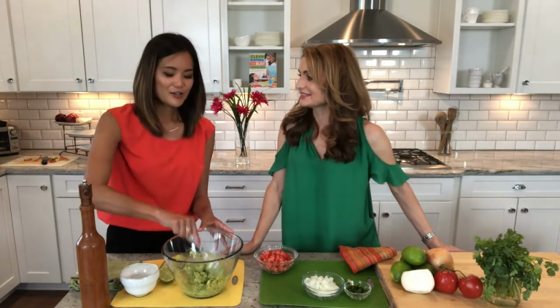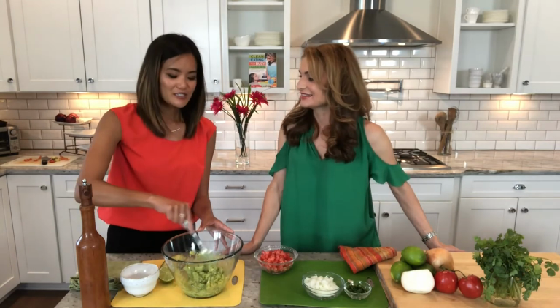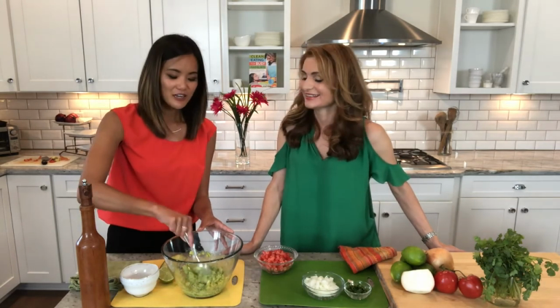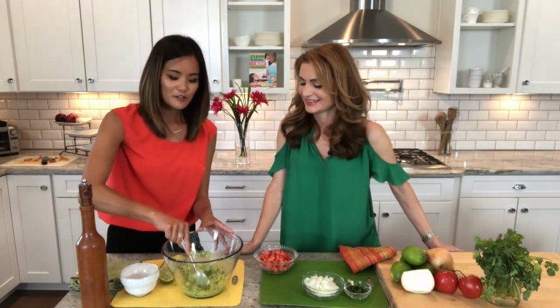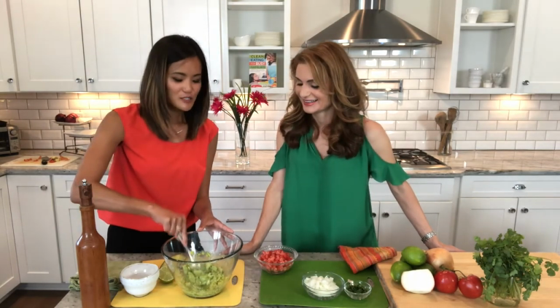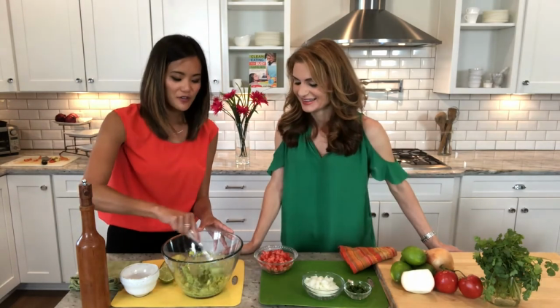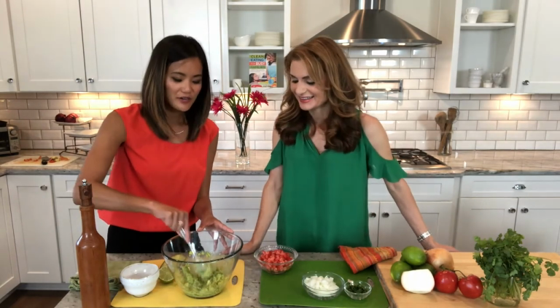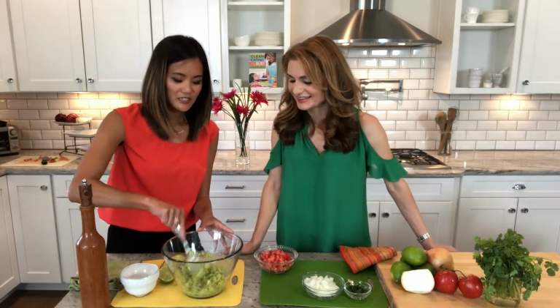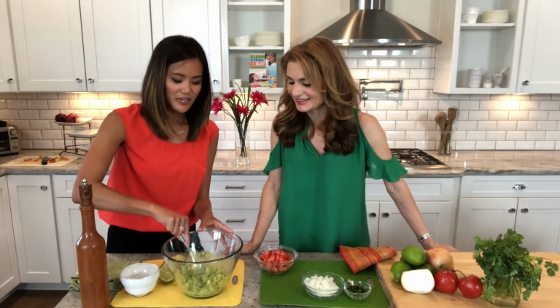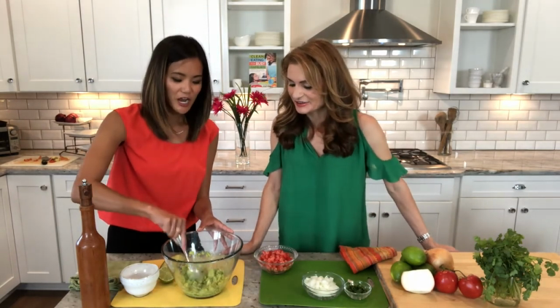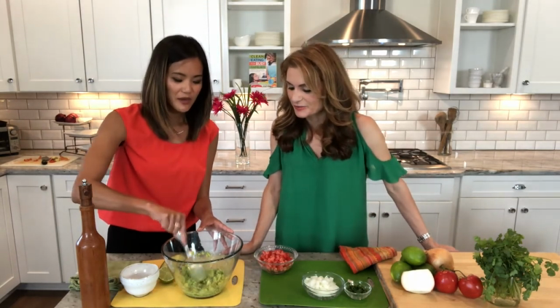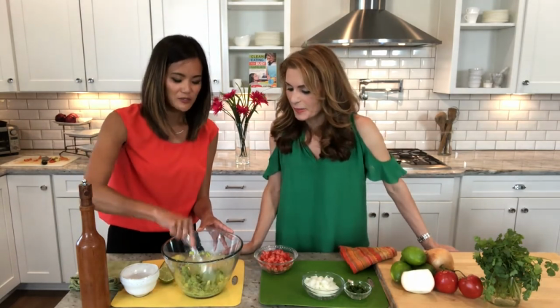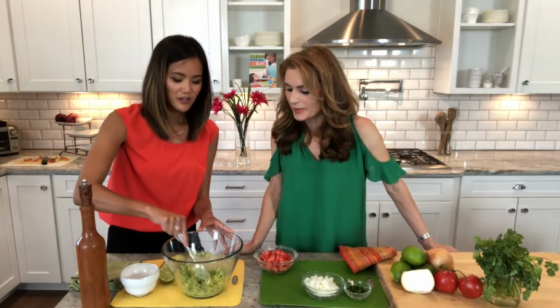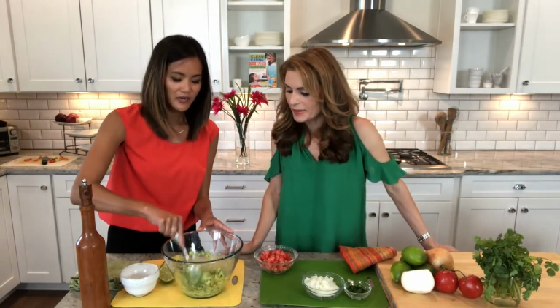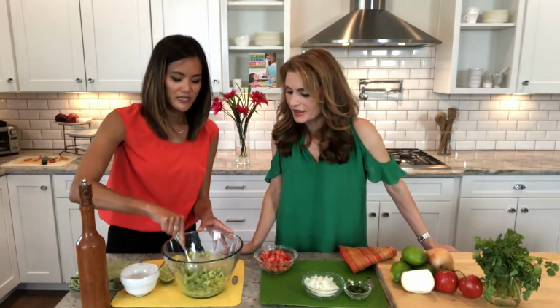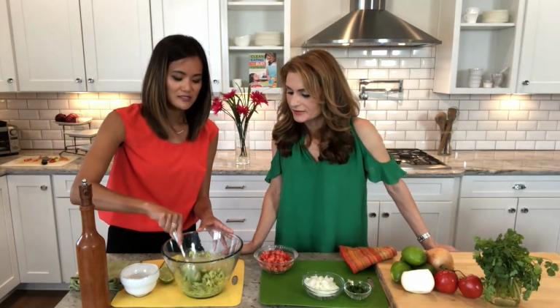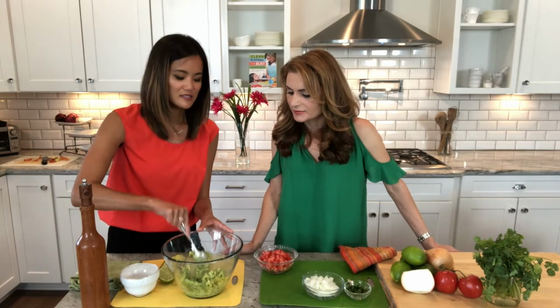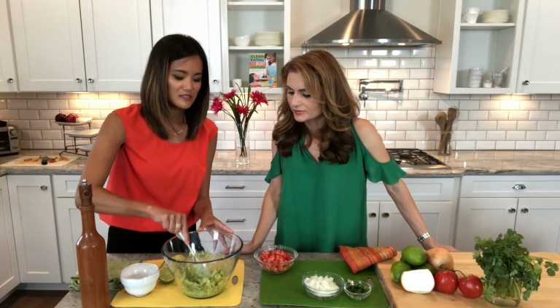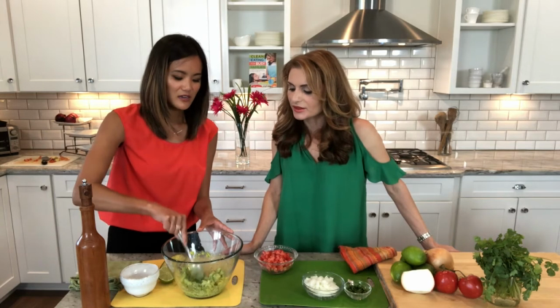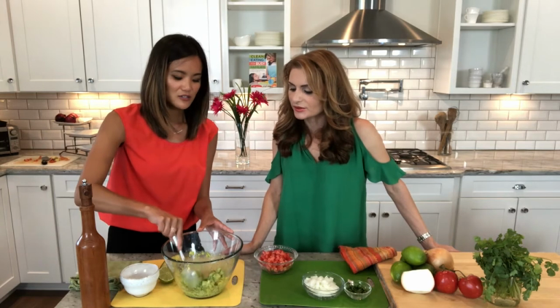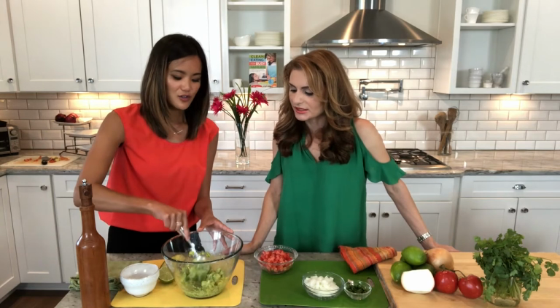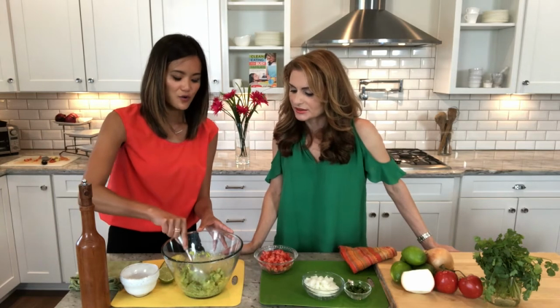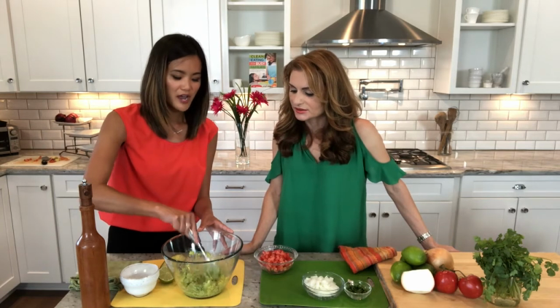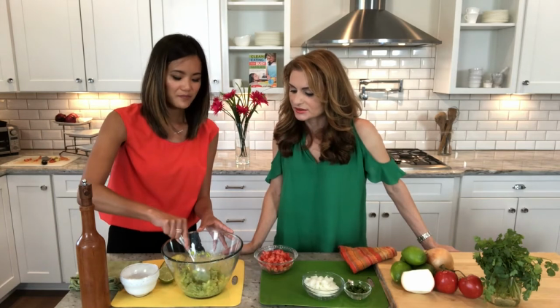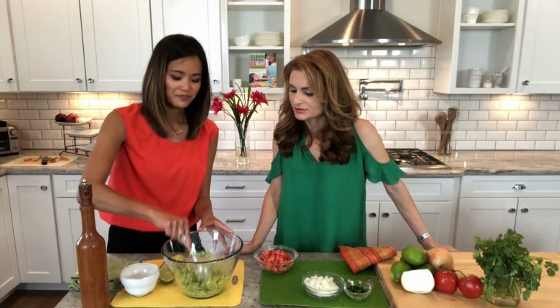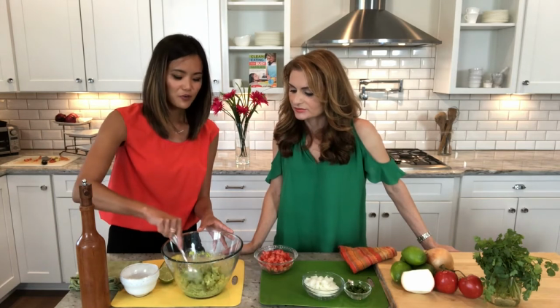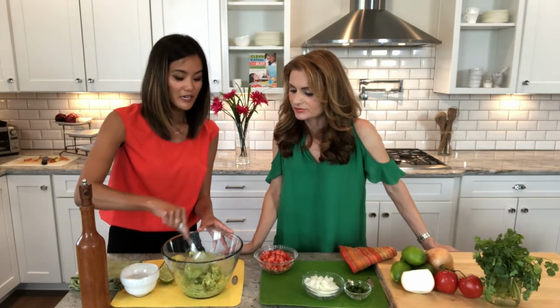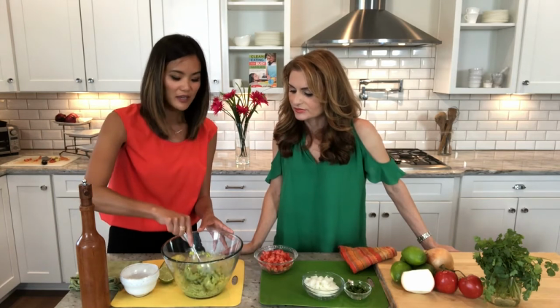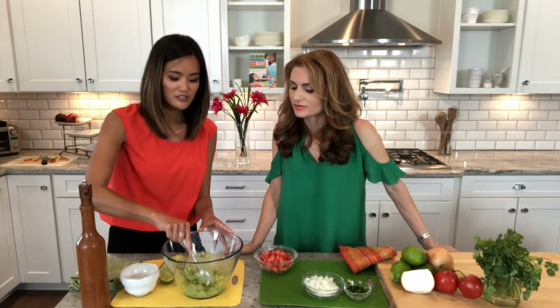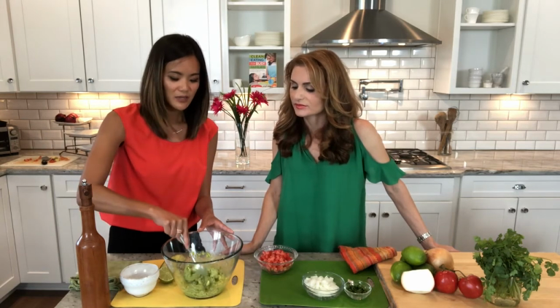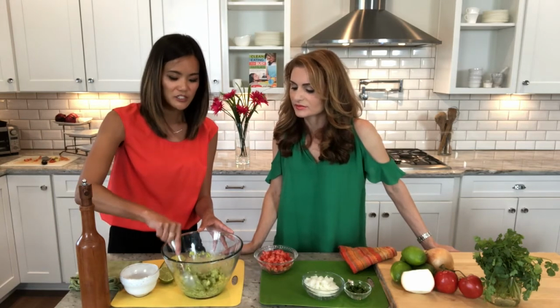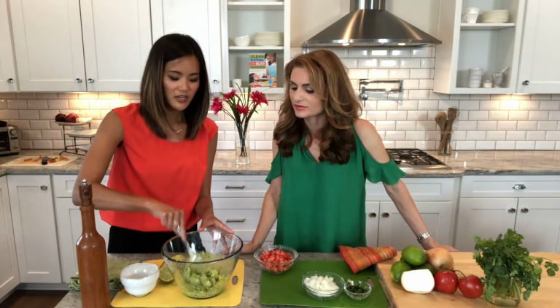You just kind of use your spoon and chop it up so you get a nice consistency — not too creamy, just keep it chunky.